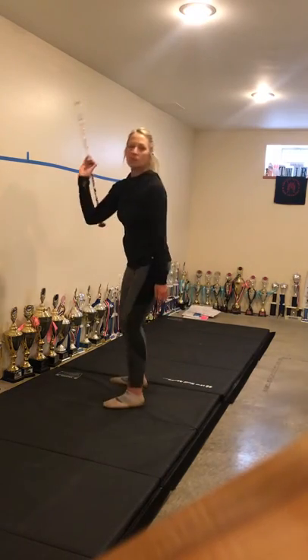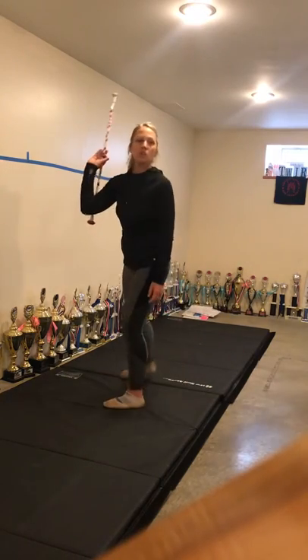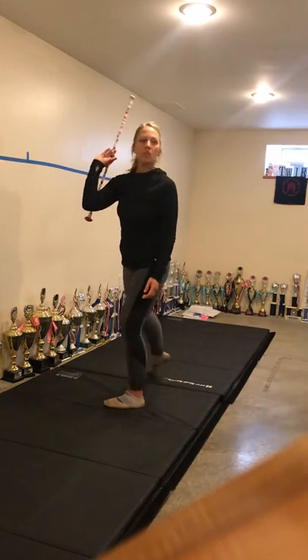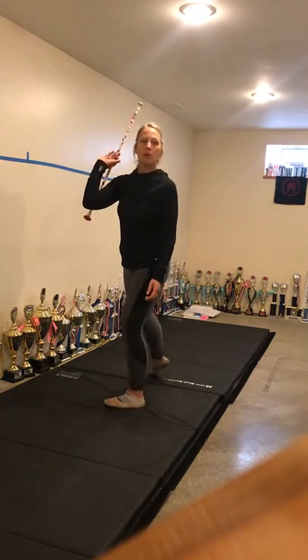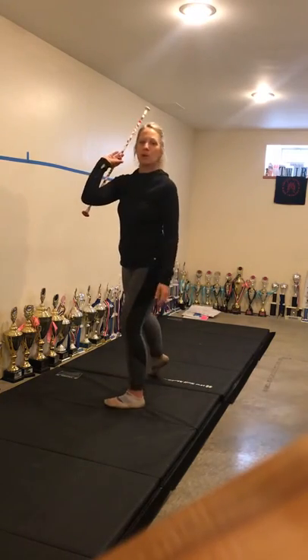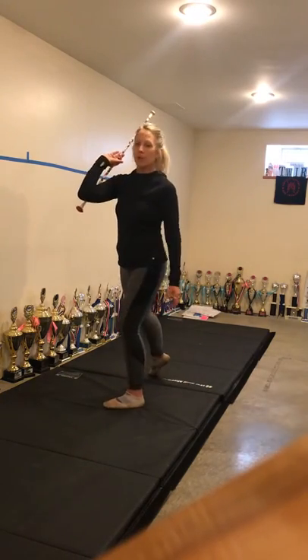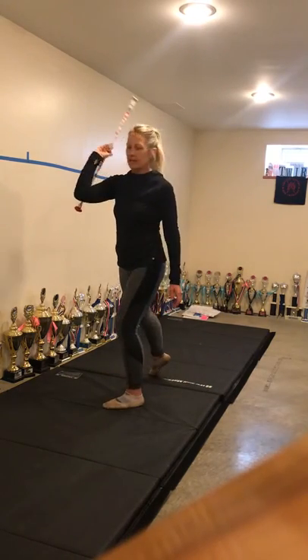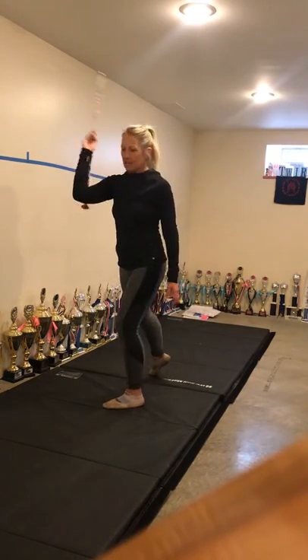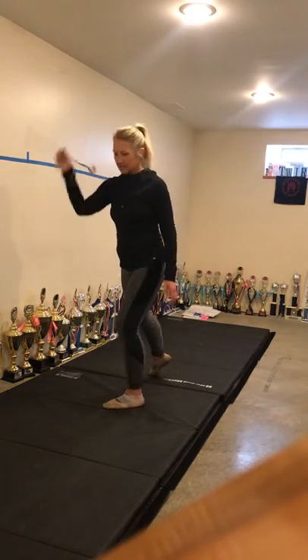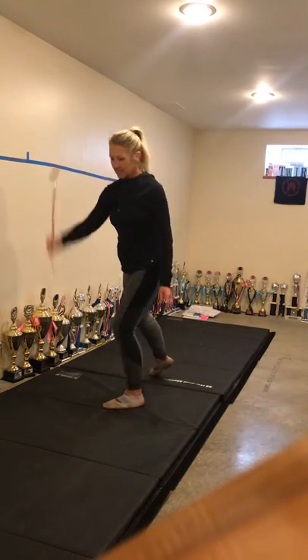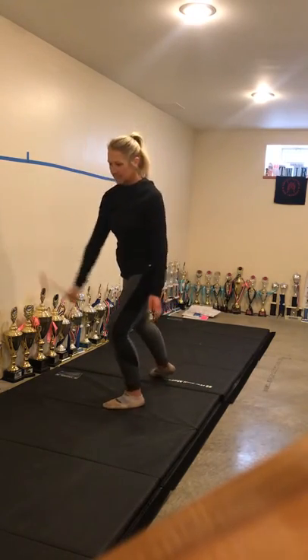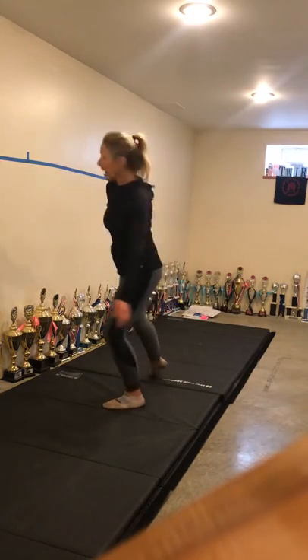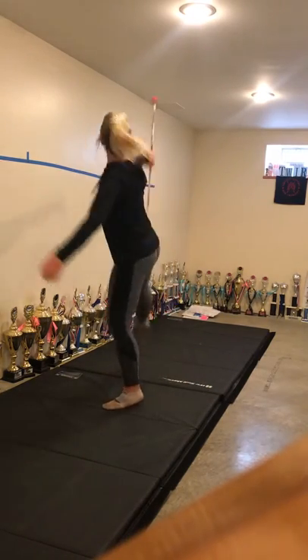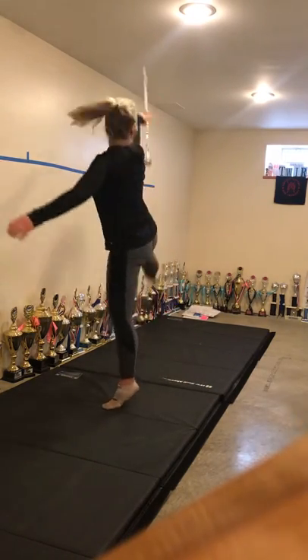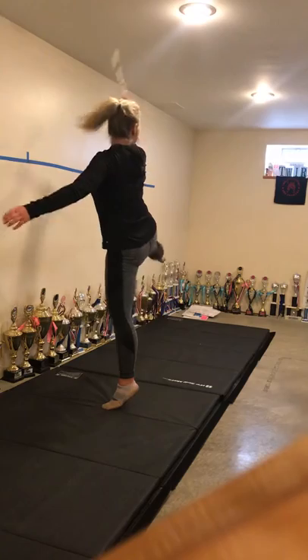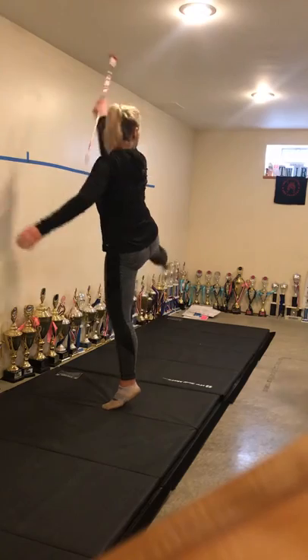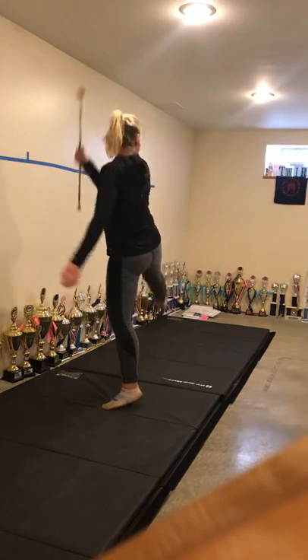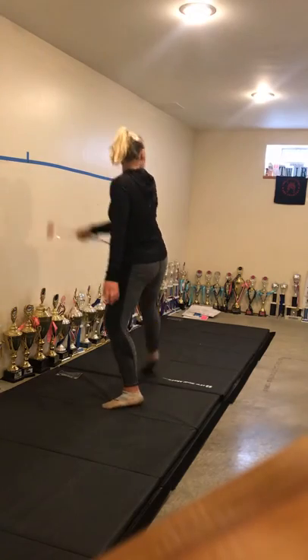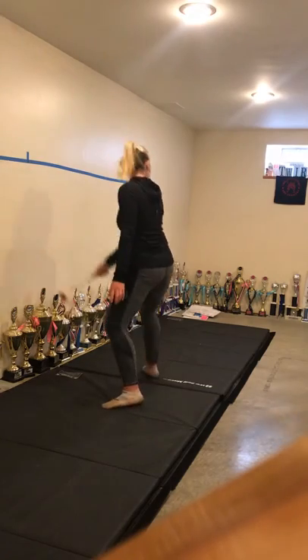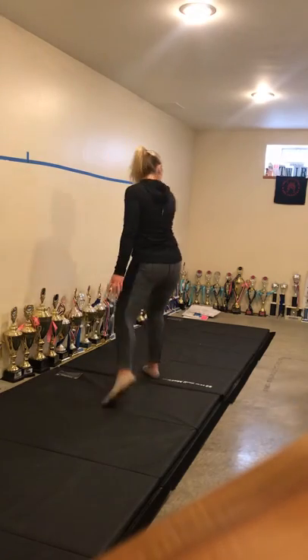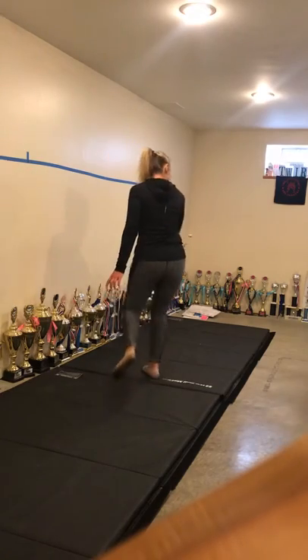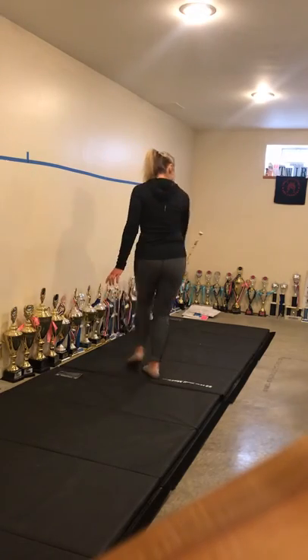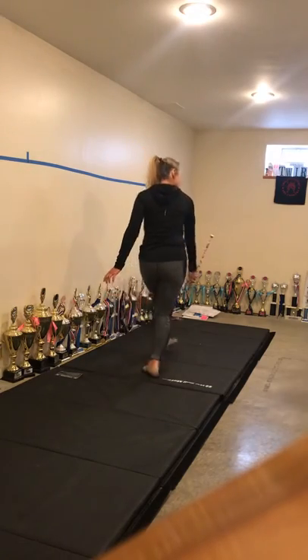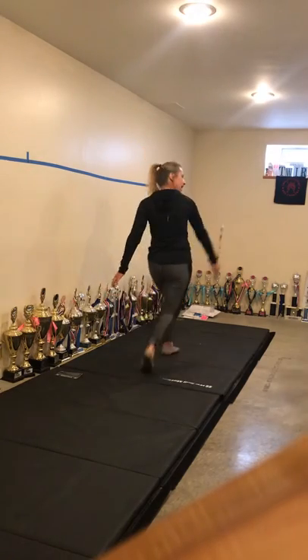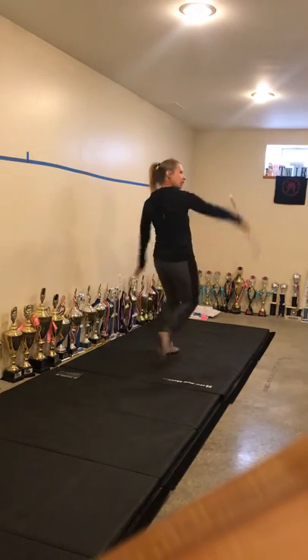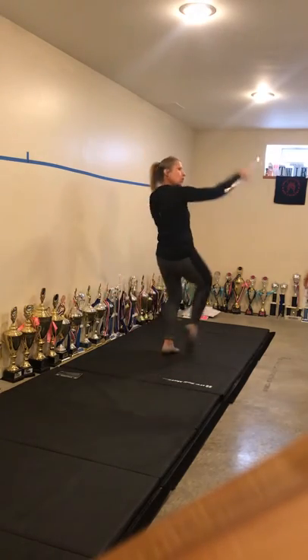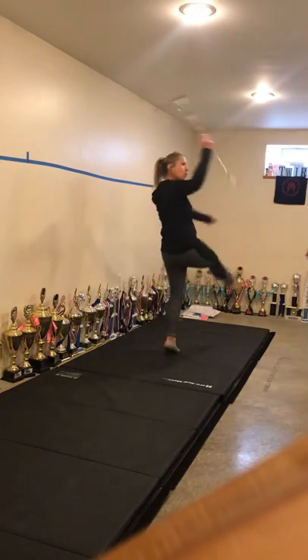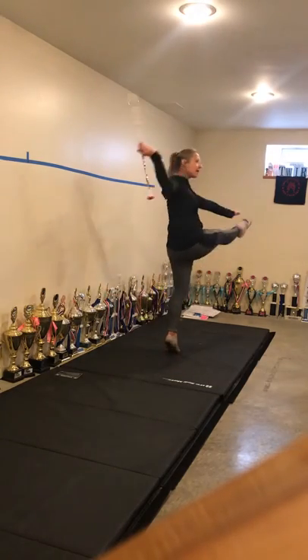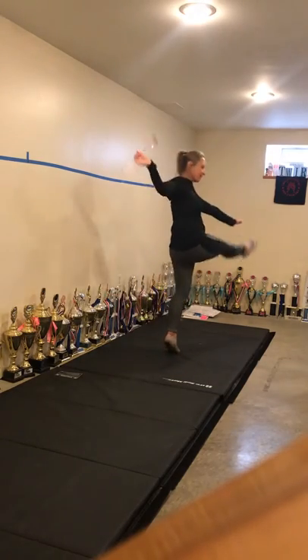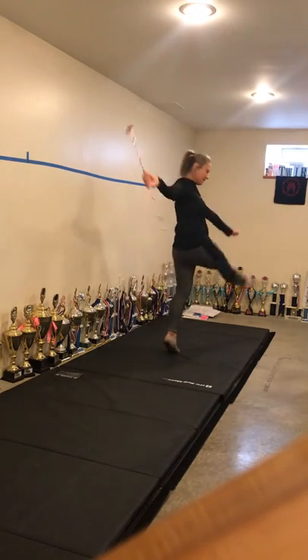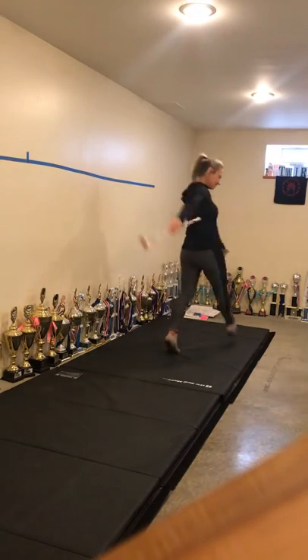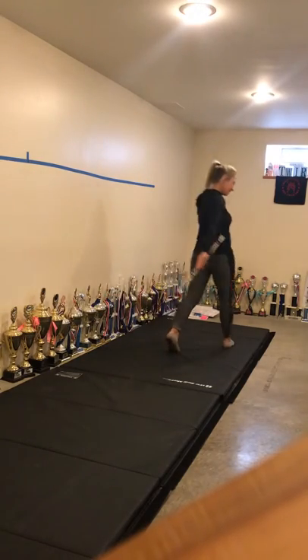Slow-mo: we're going up, step, whip to the back — whip, step.